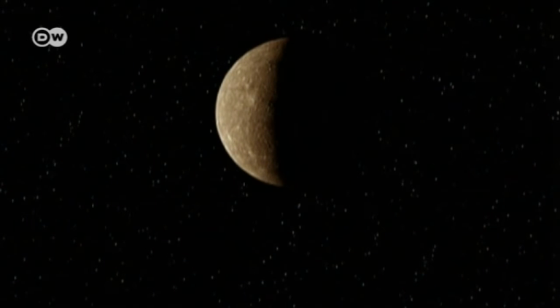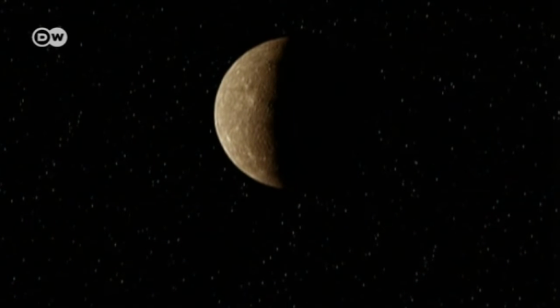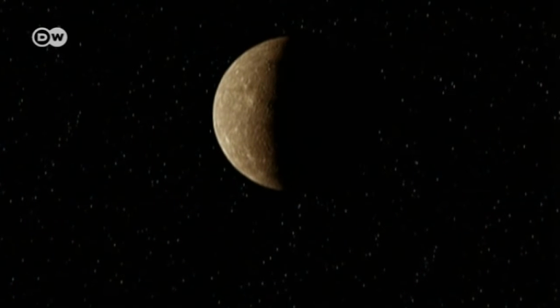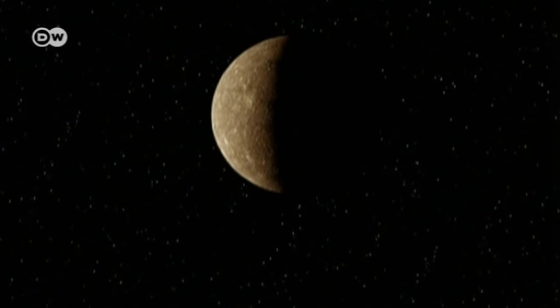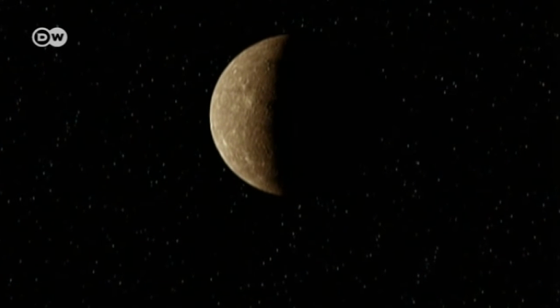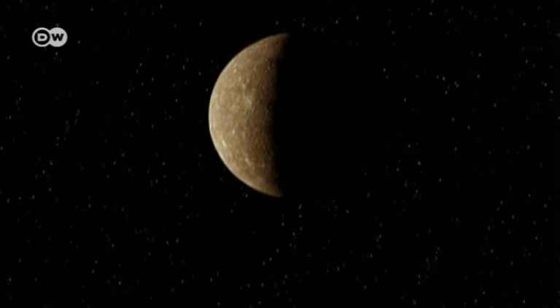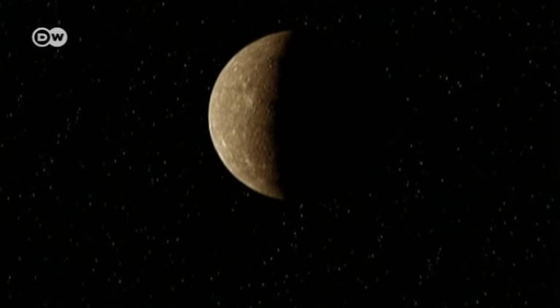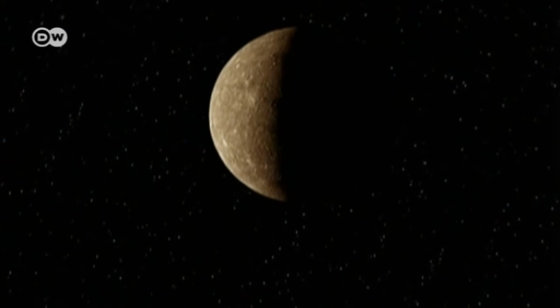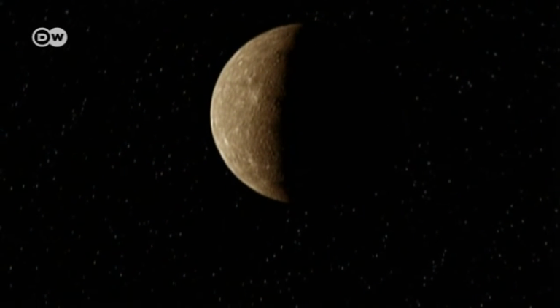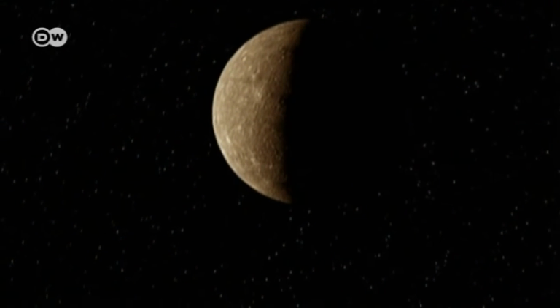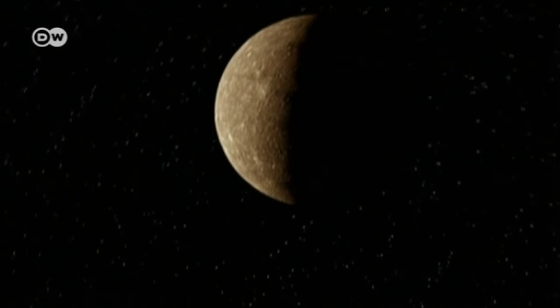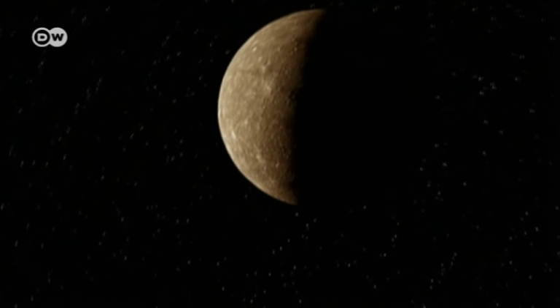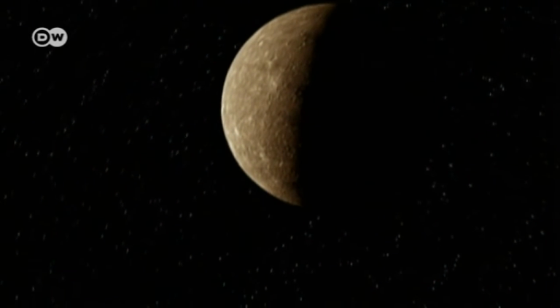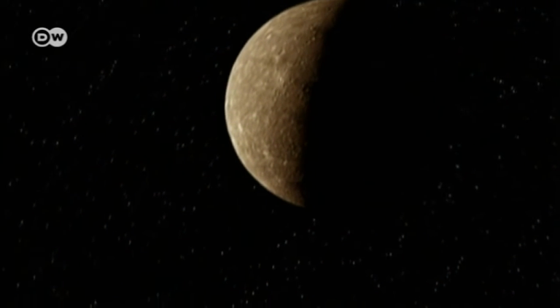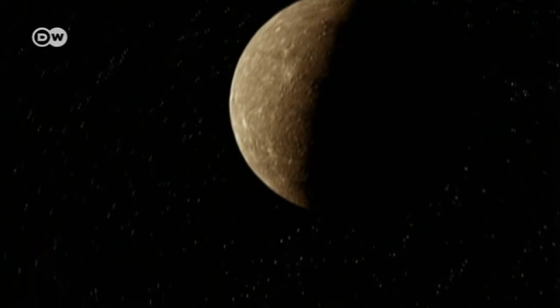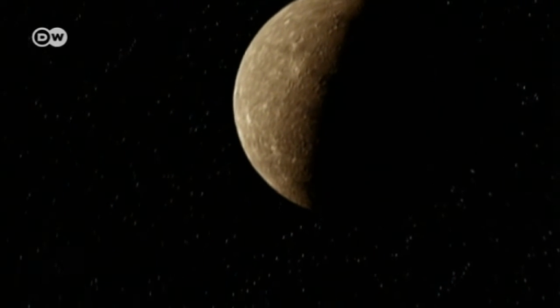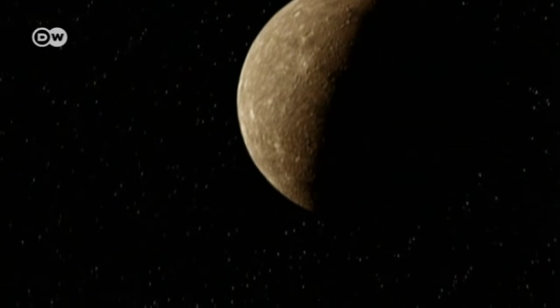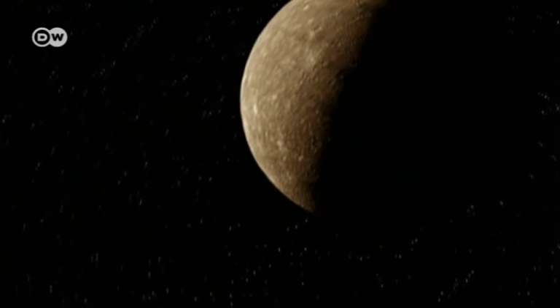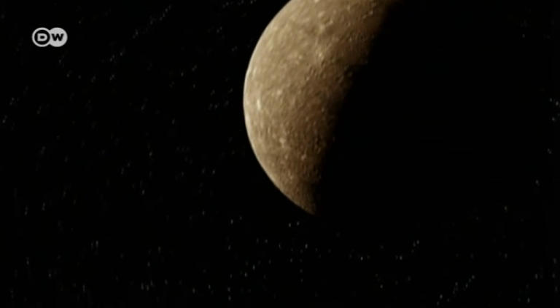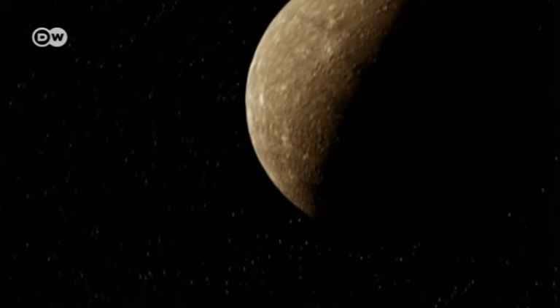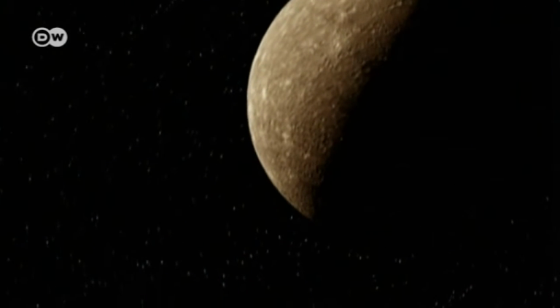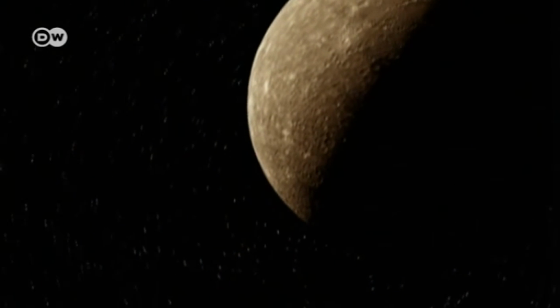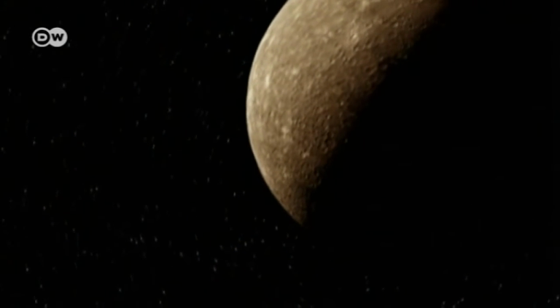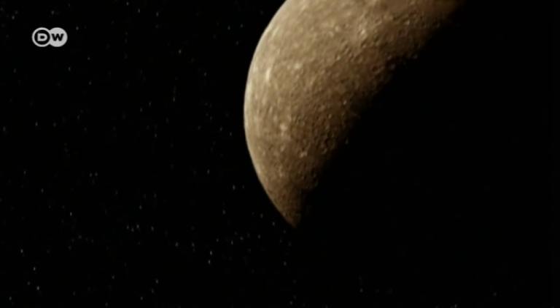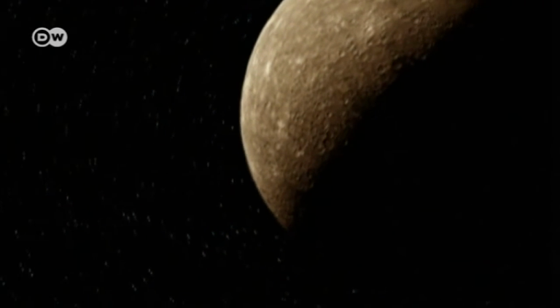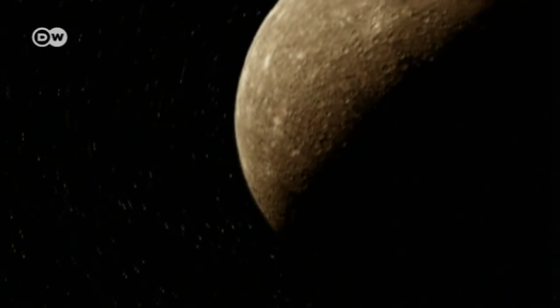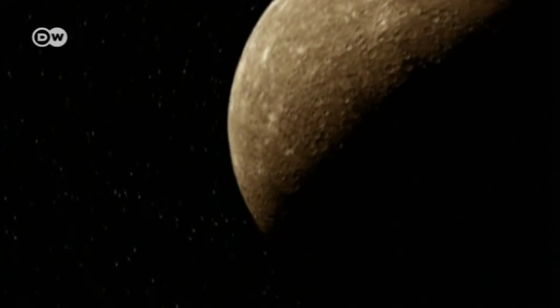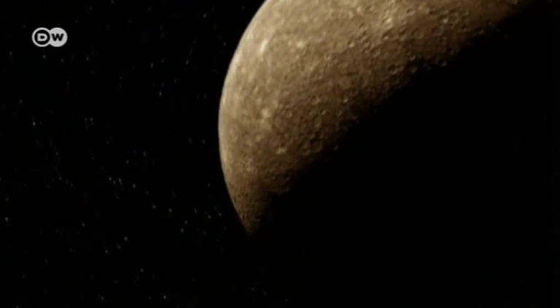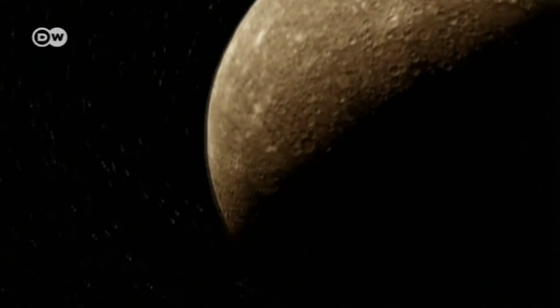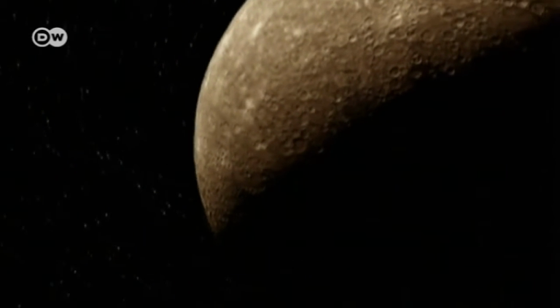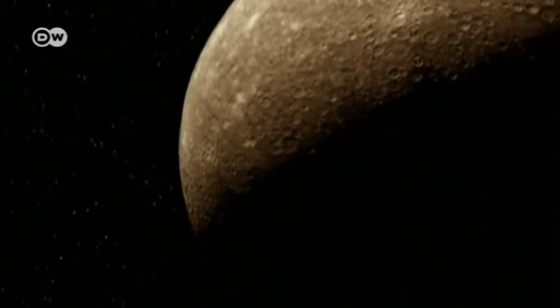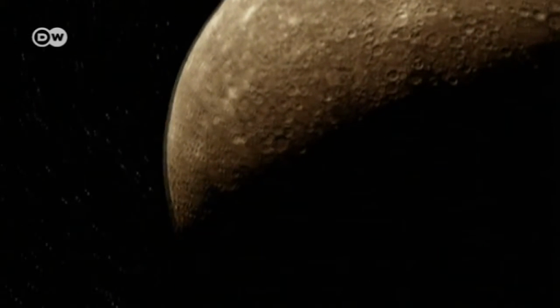The most pressing questions the researchers wanted to answer were: how did the planet form, and how has it changed over time?